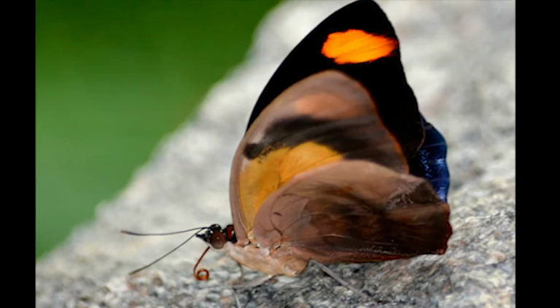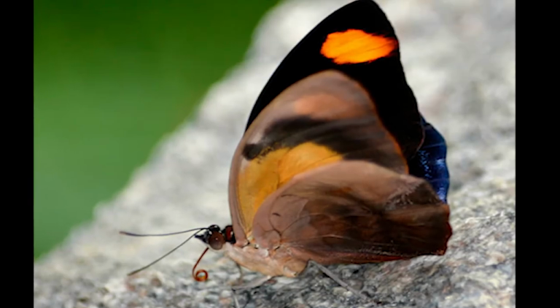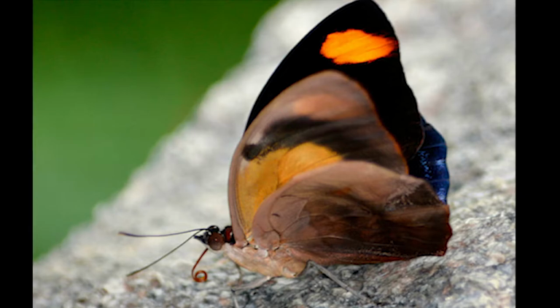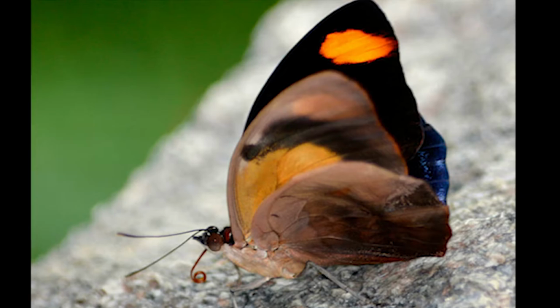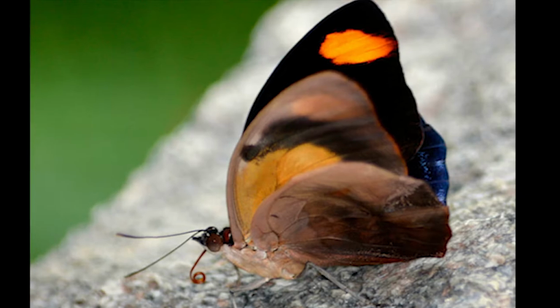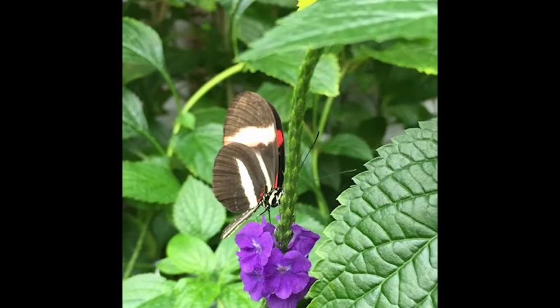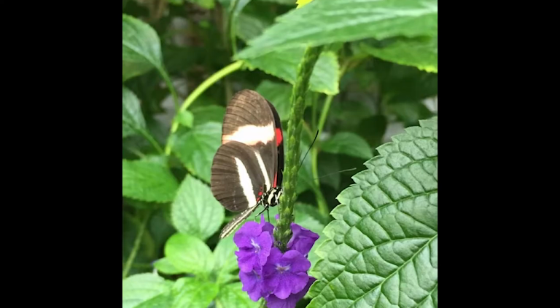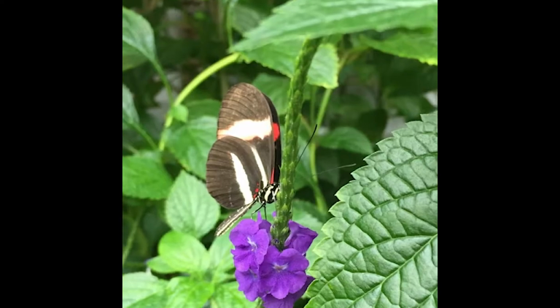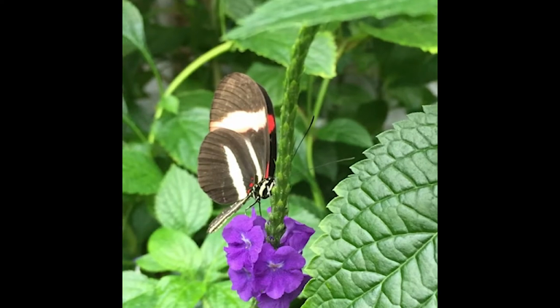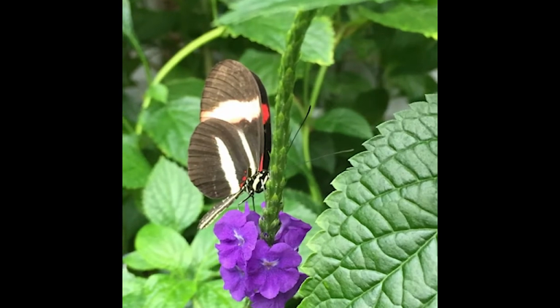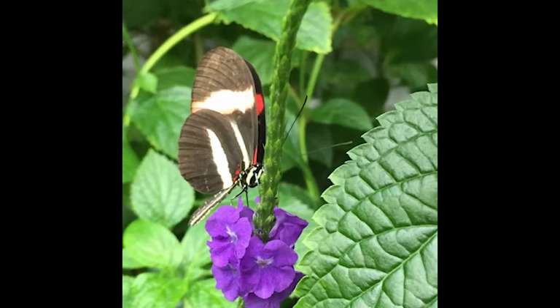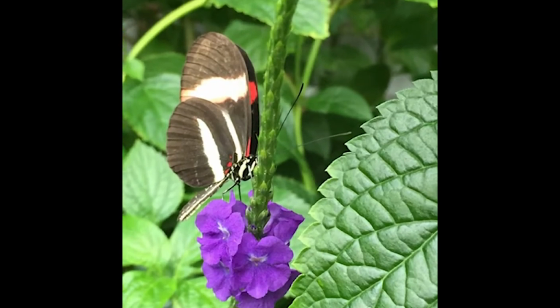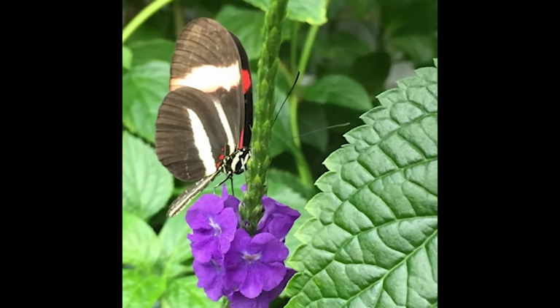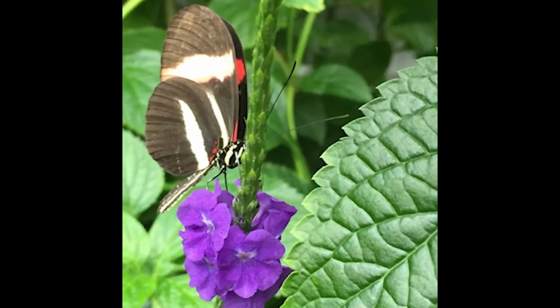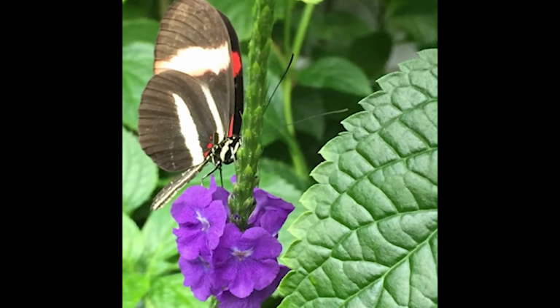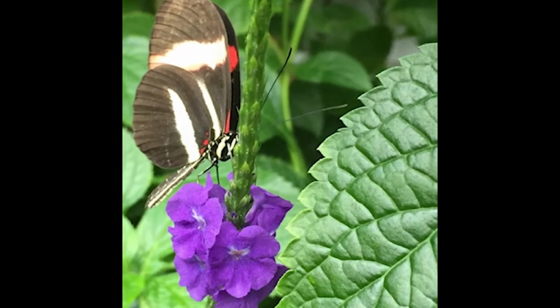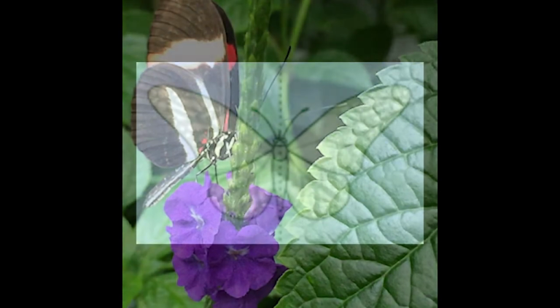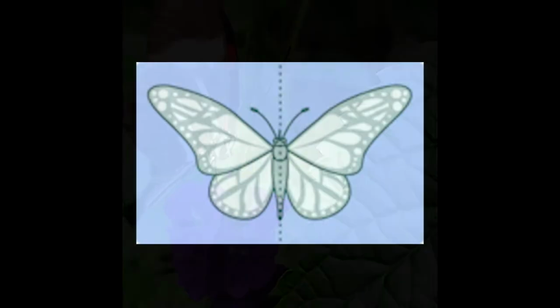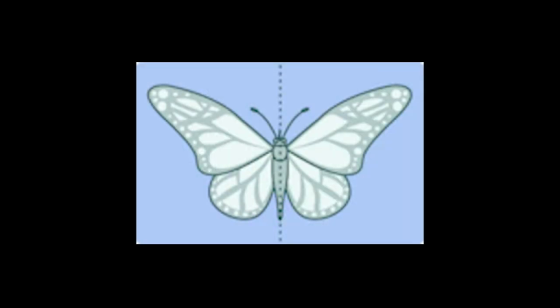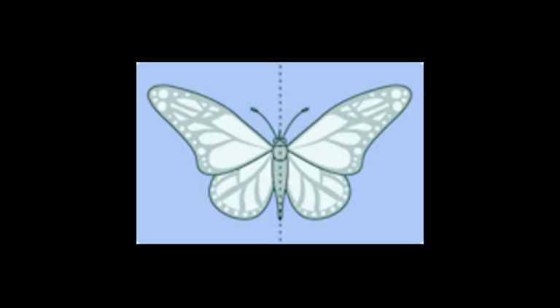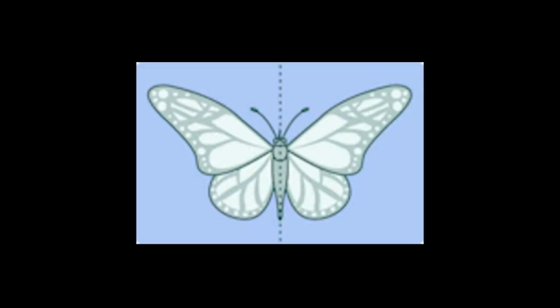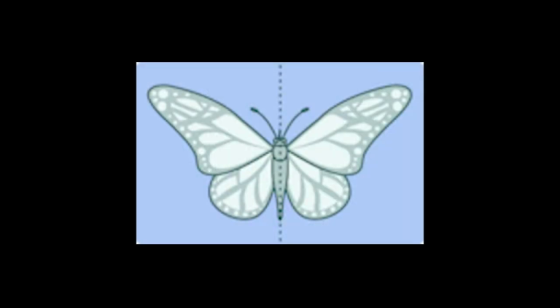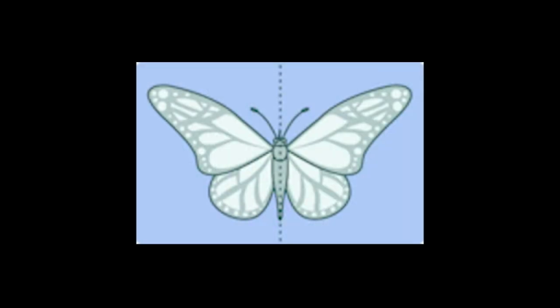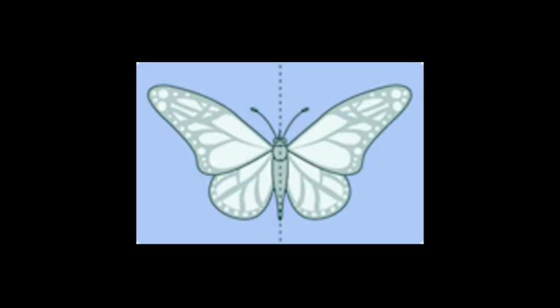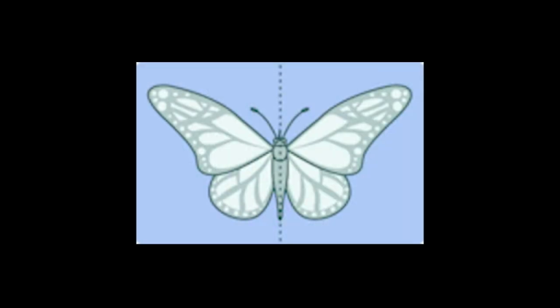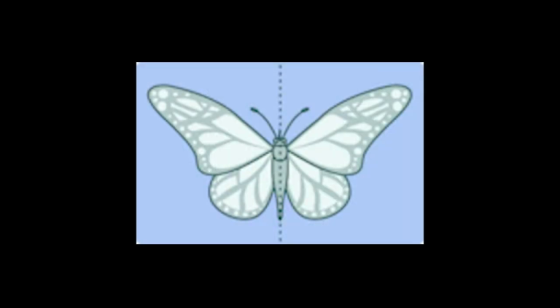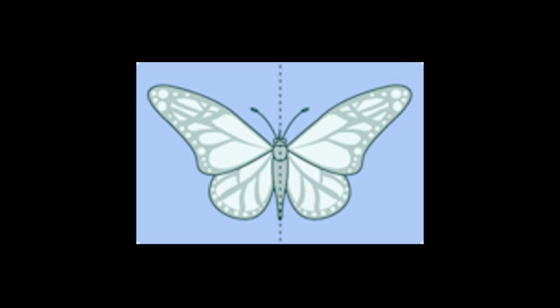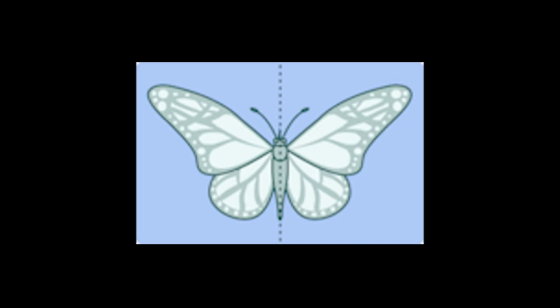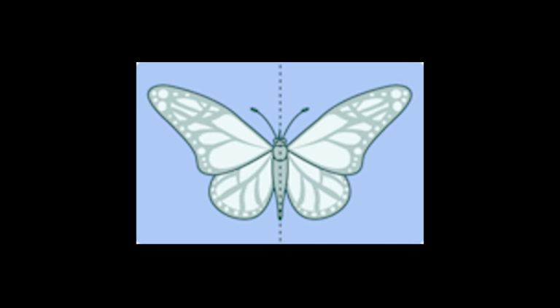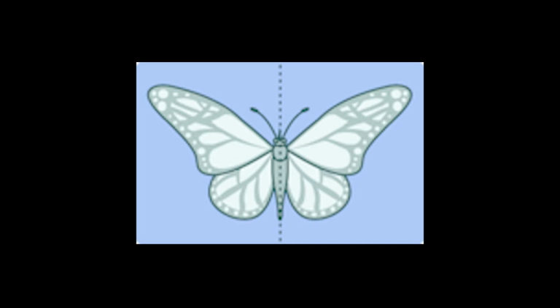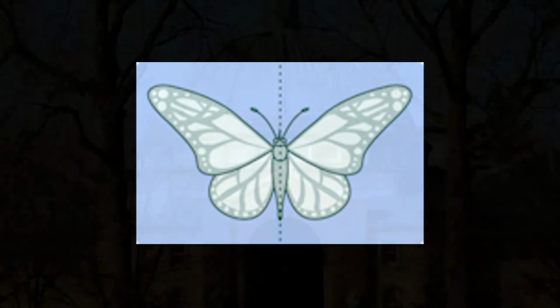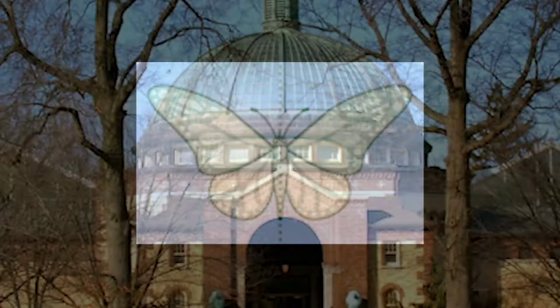Butterflies are part of the Arthropod family. Arthropods are bilaterally symmetrical animals with a strongly segmented body.